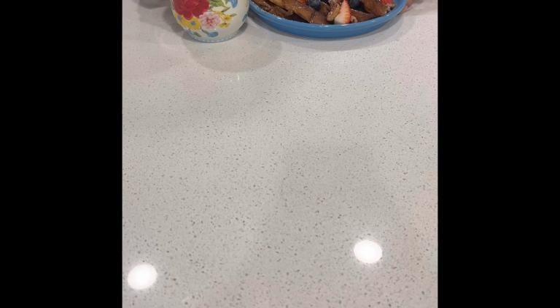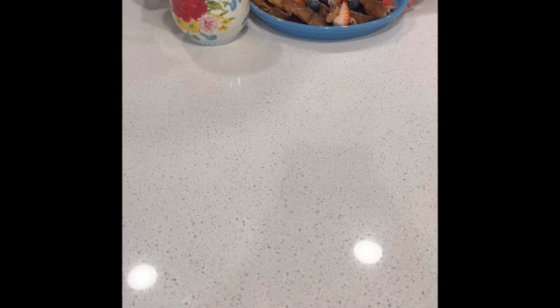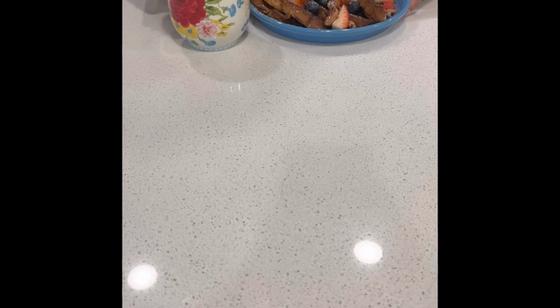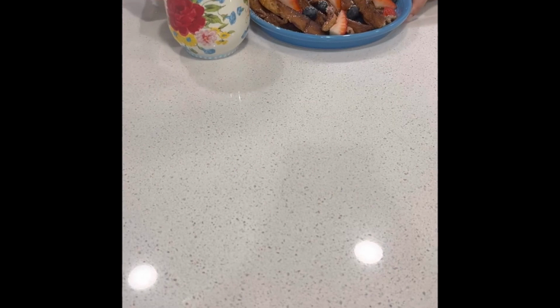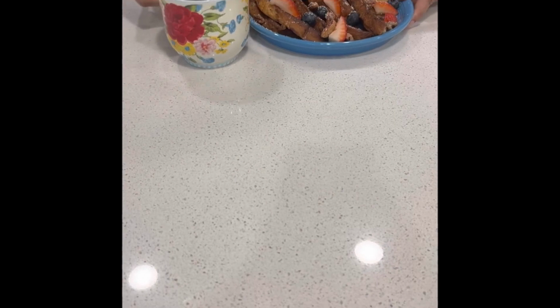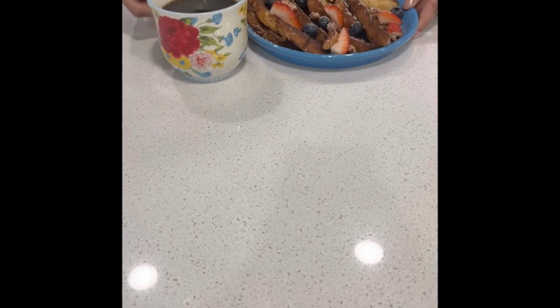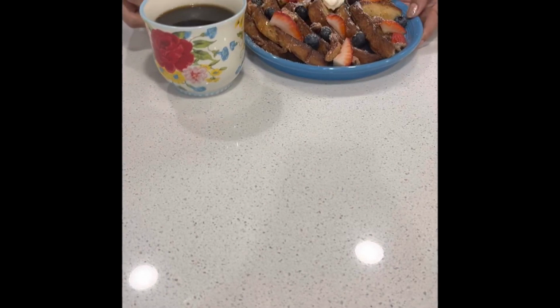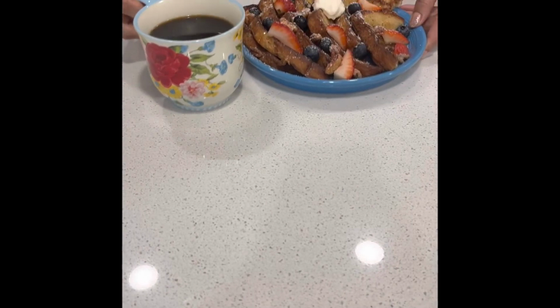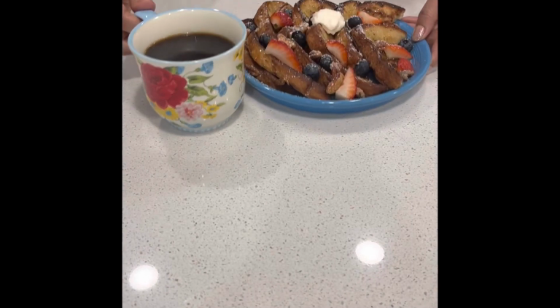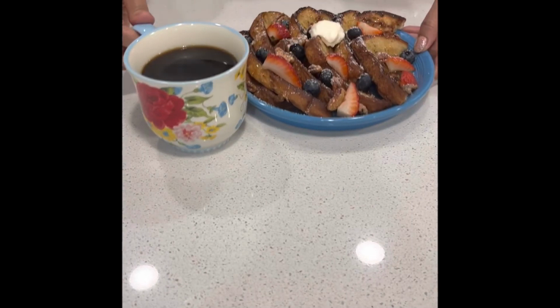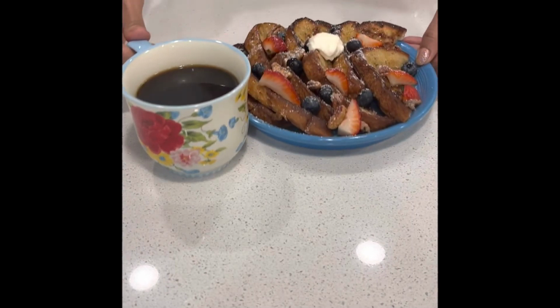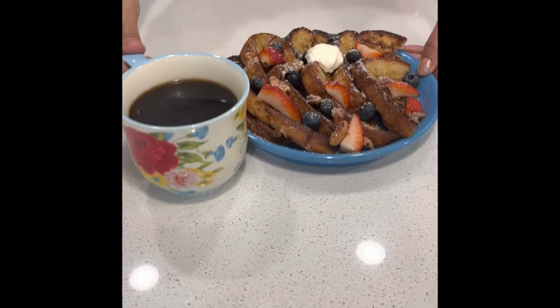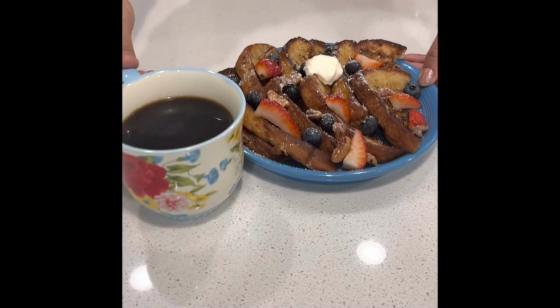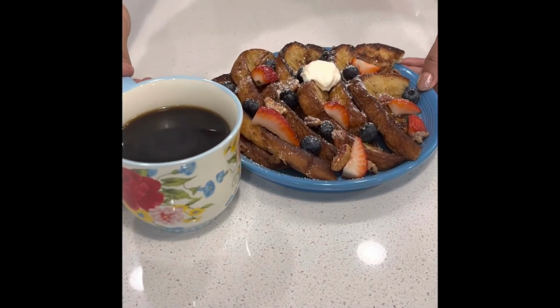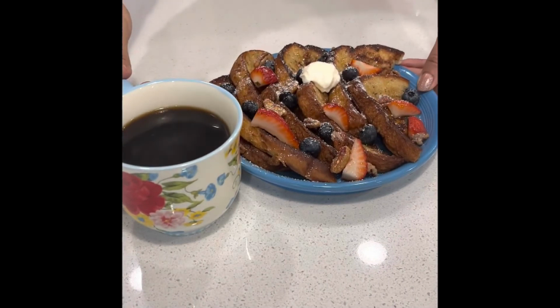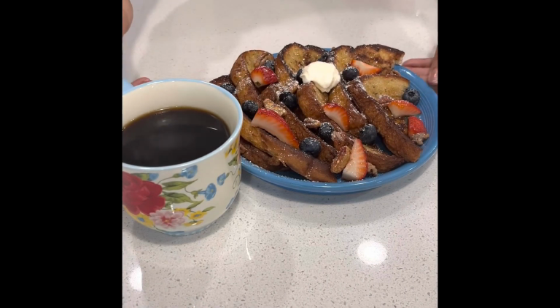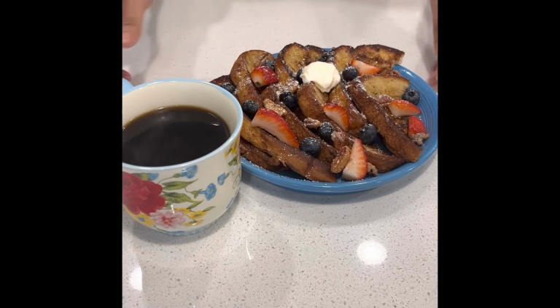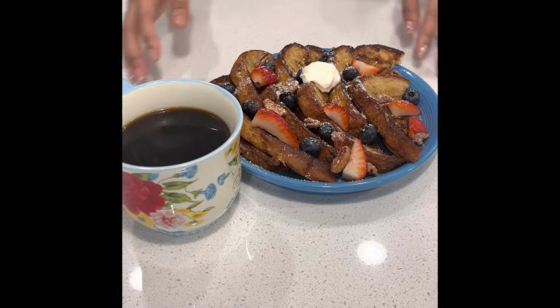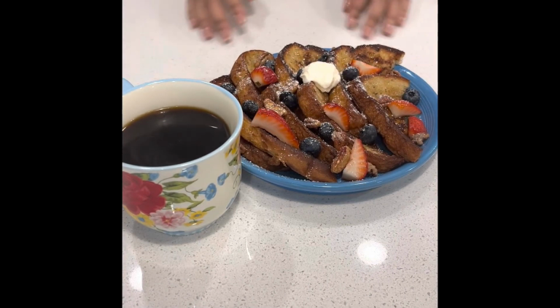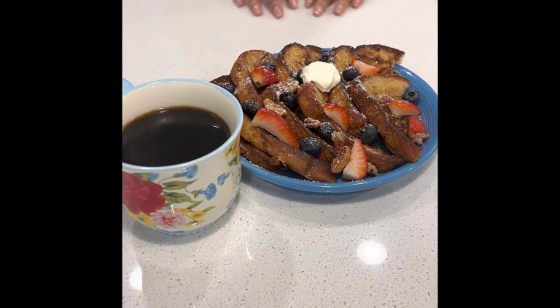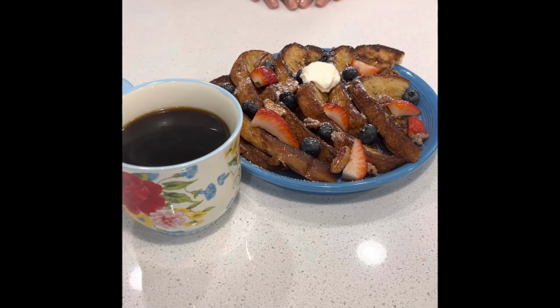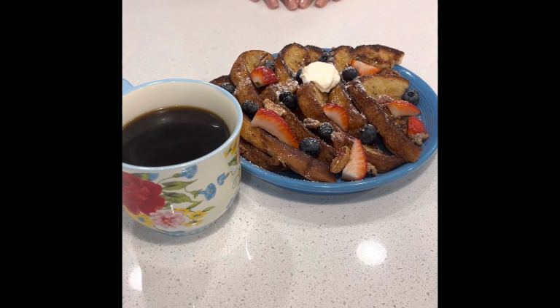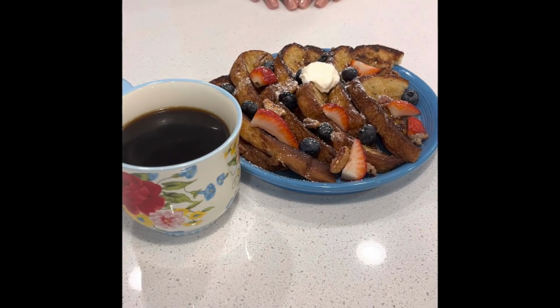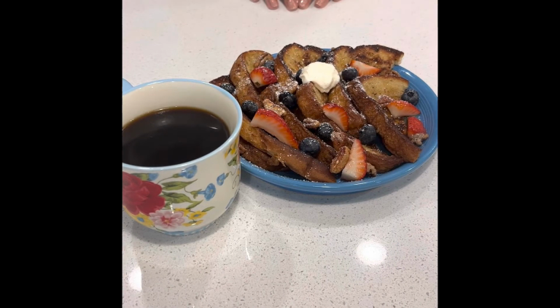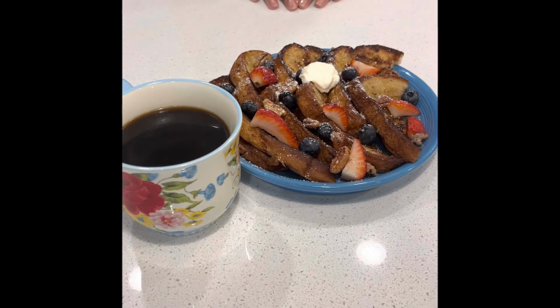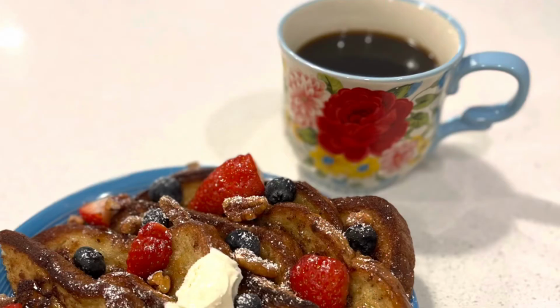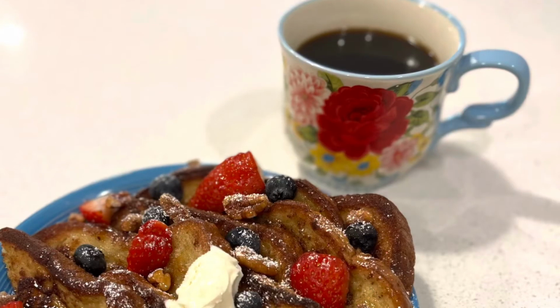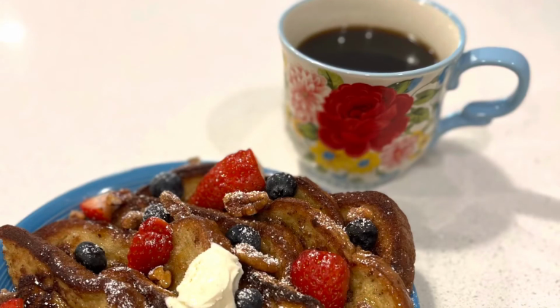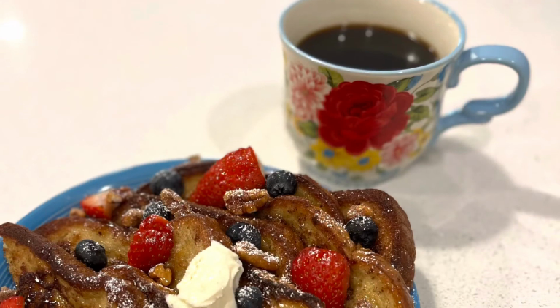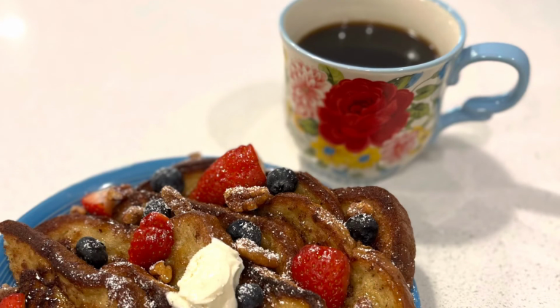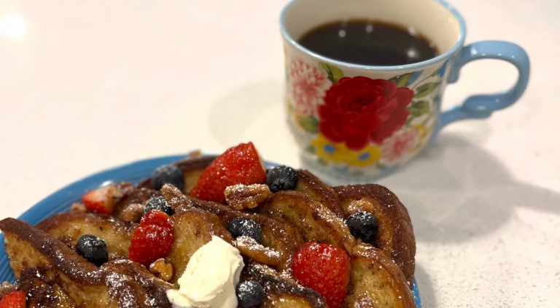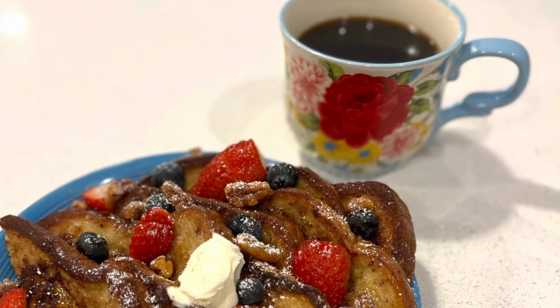I like my French toast with coffee, but you can have it with whatever you like. Enjoy.